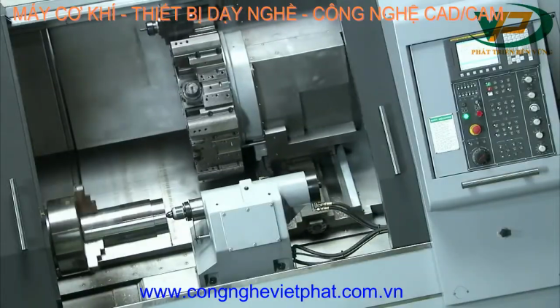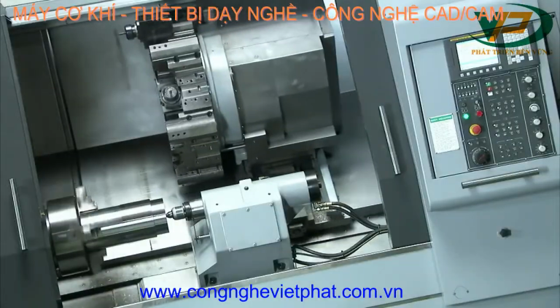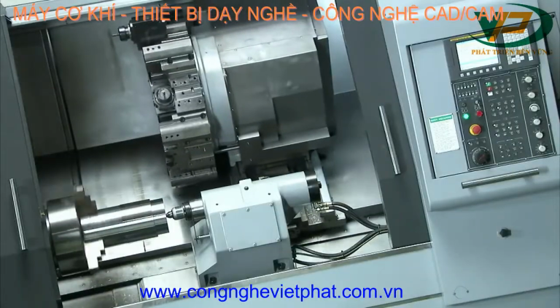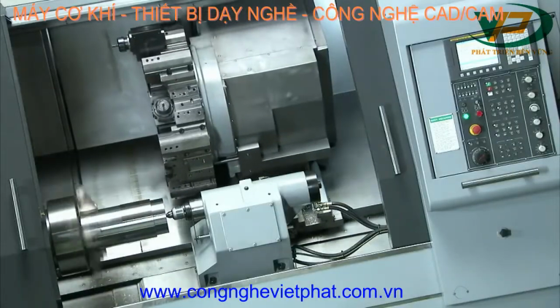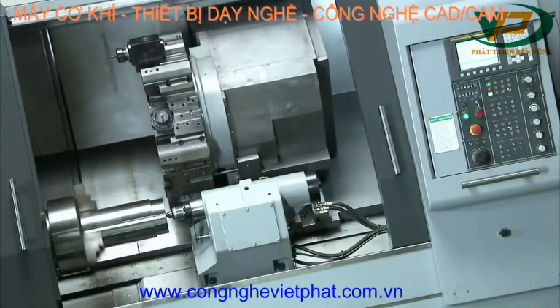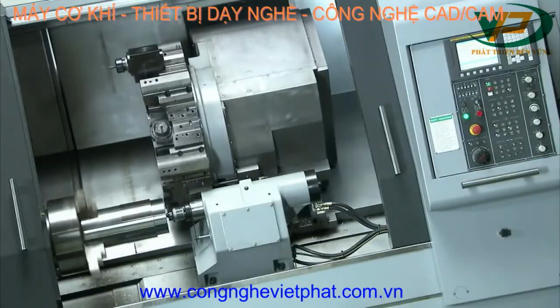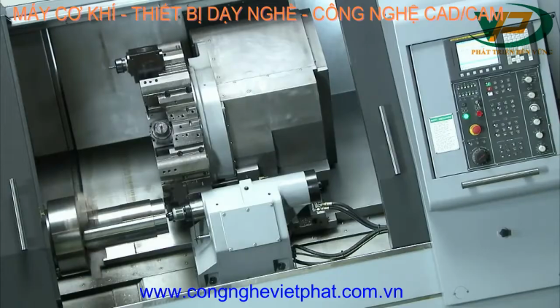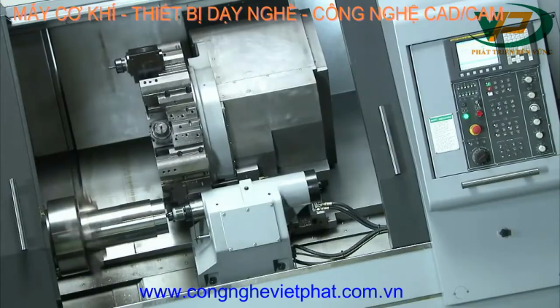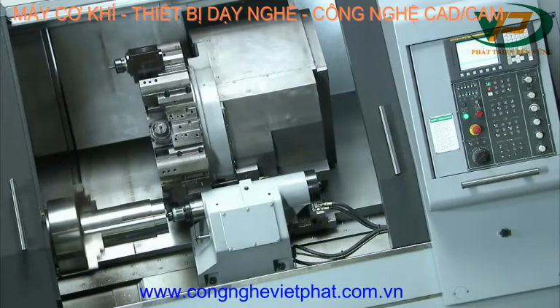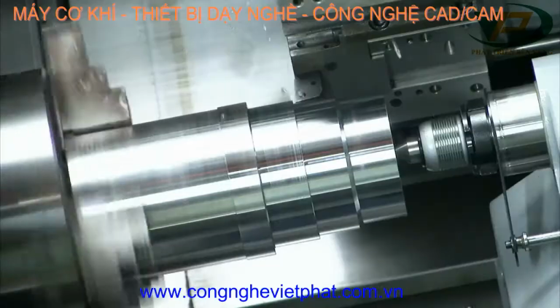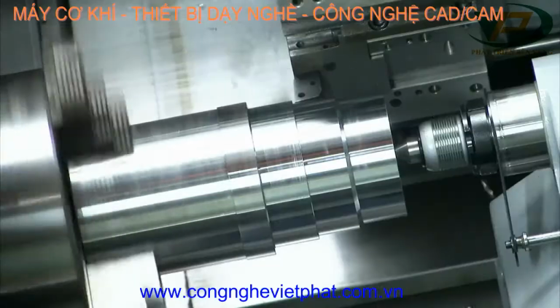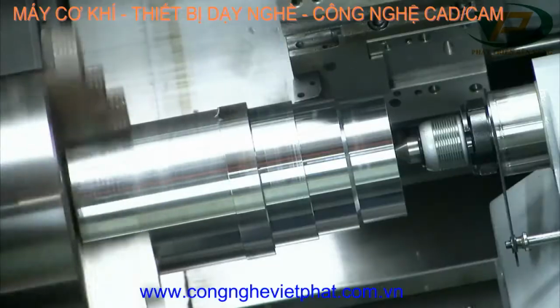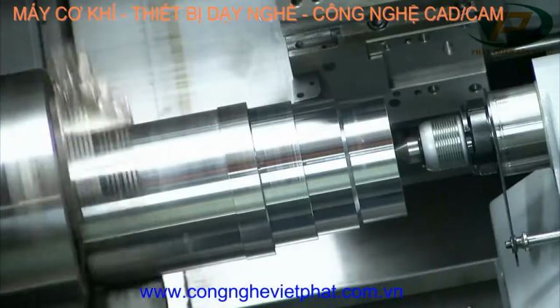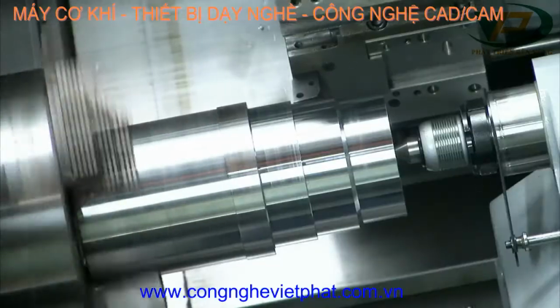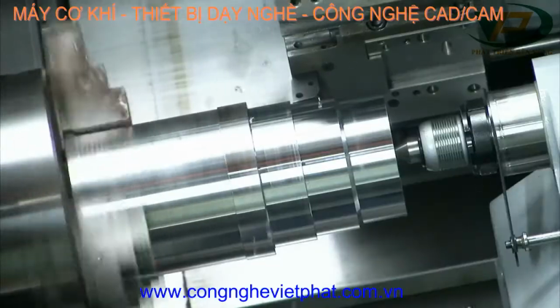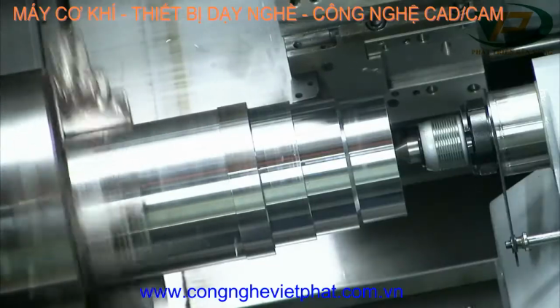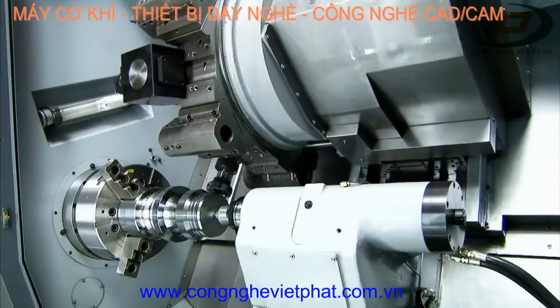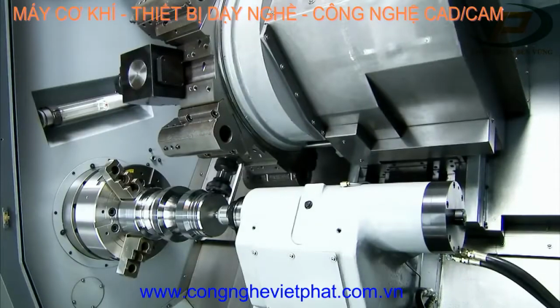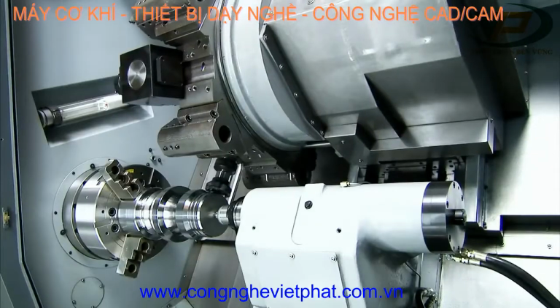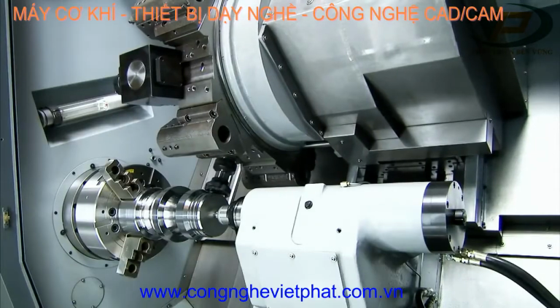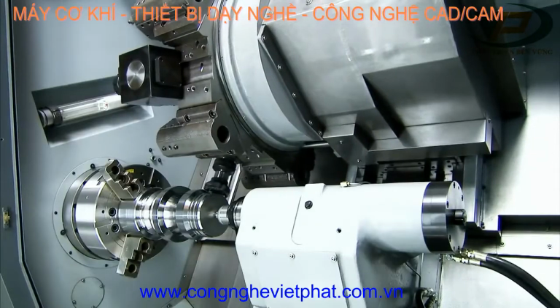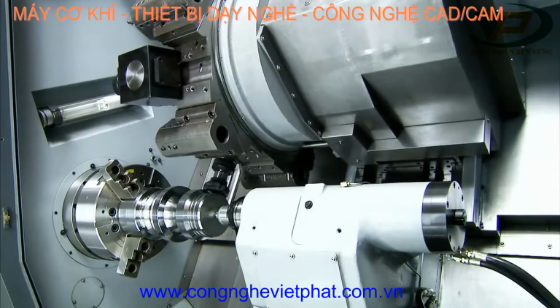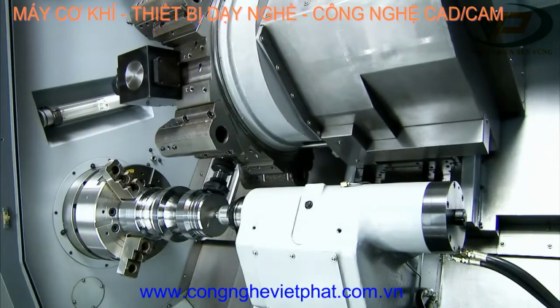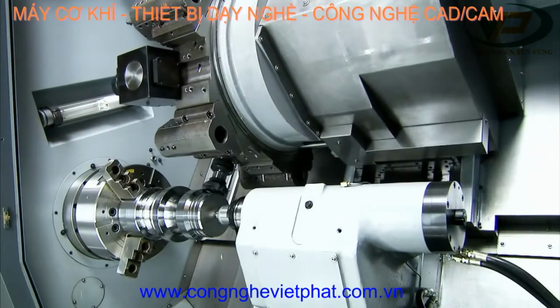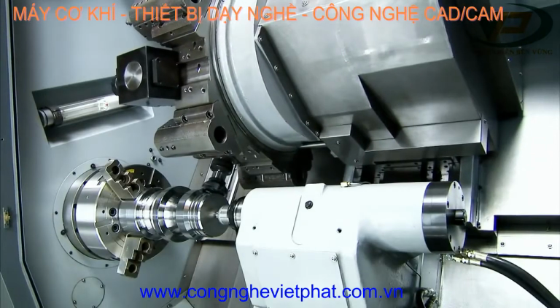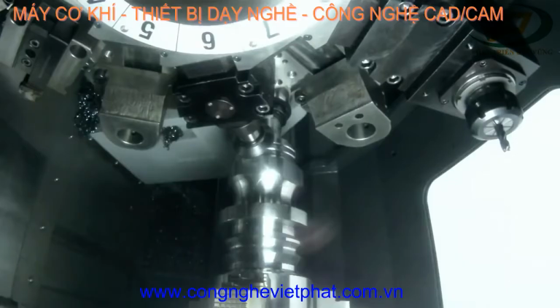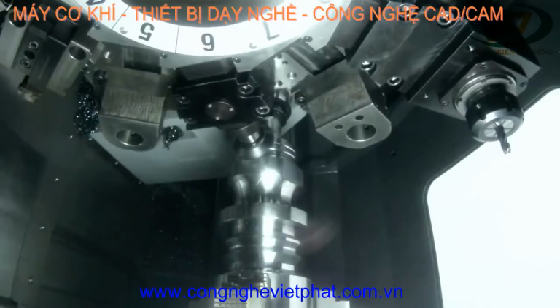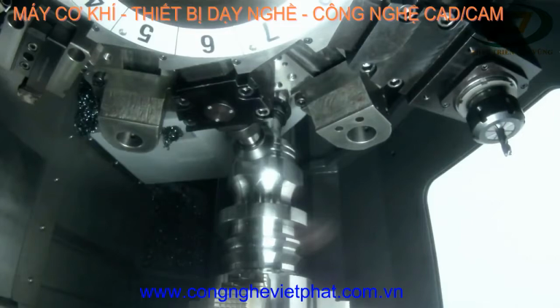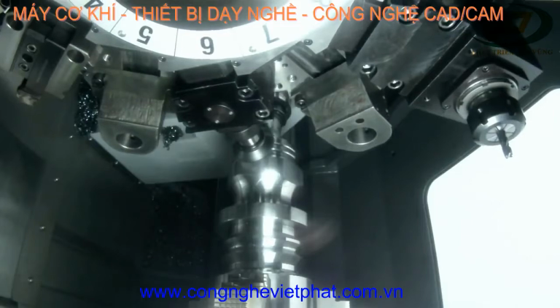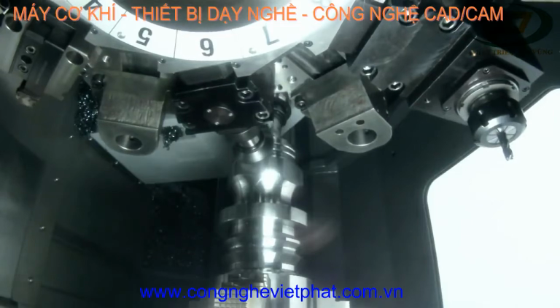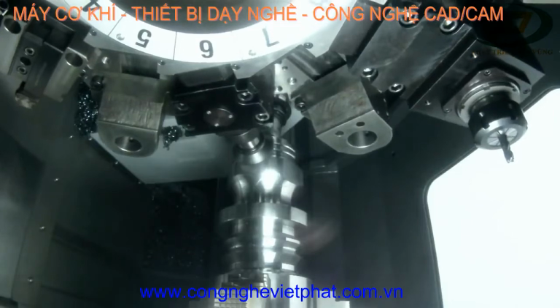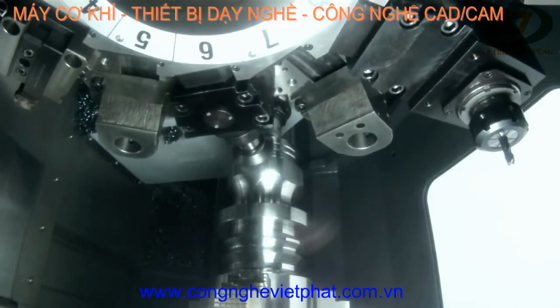The UT400 from Accuway gives you all of the versatility and cutting power you could wish for, with a wealth of special features.